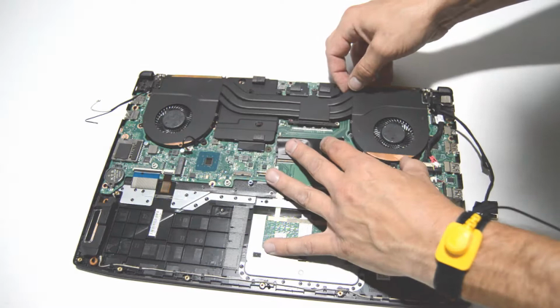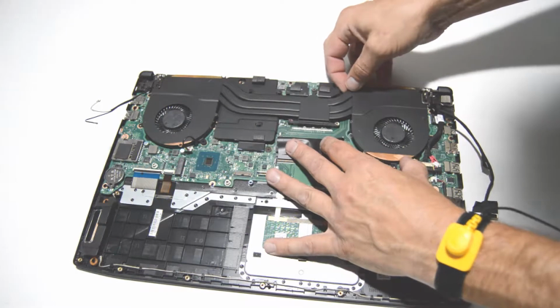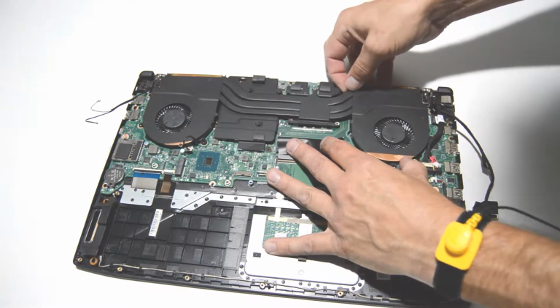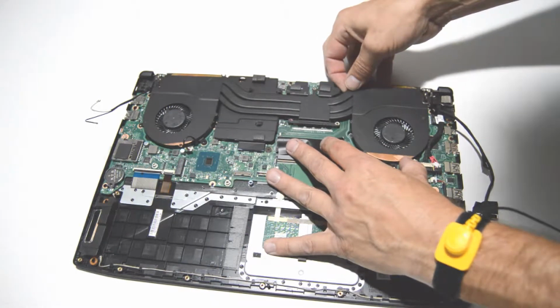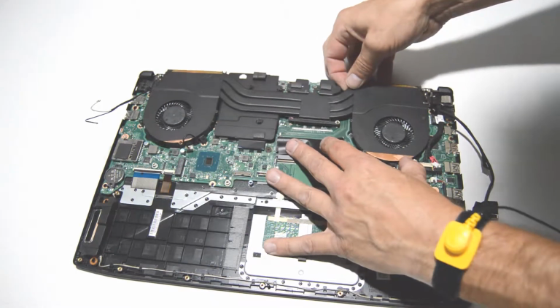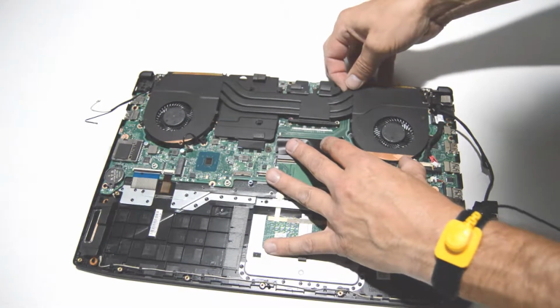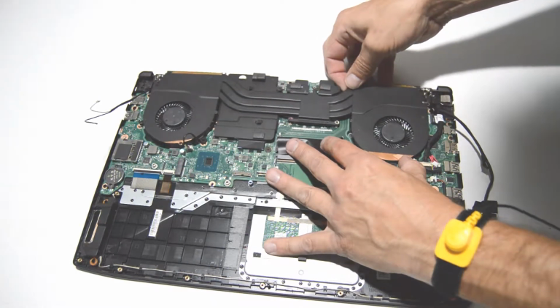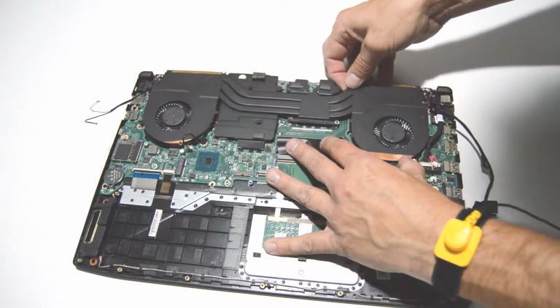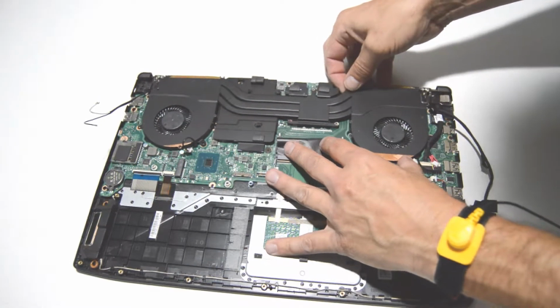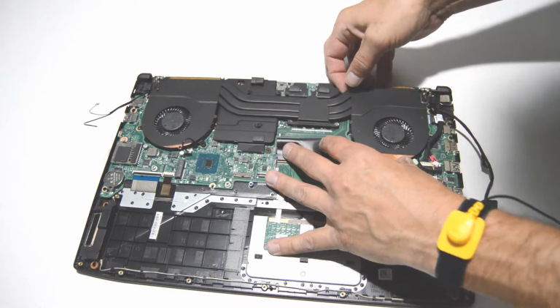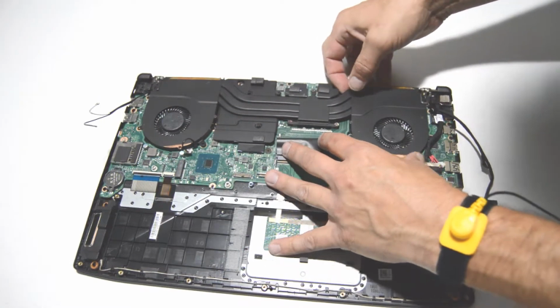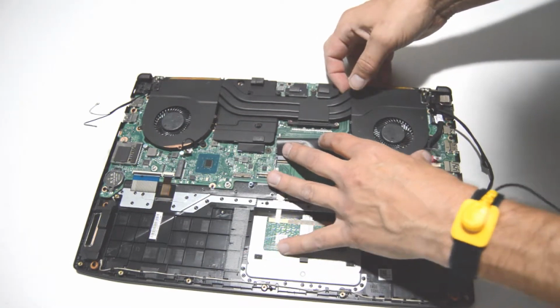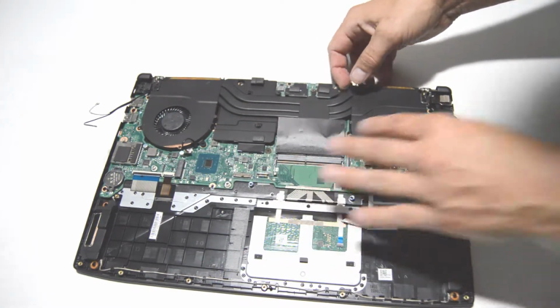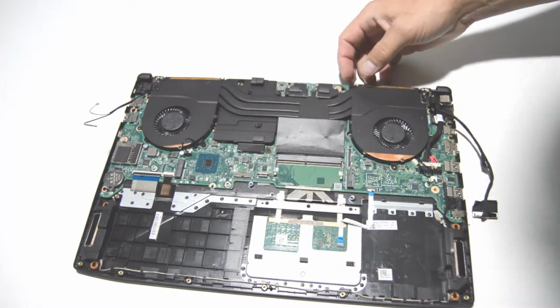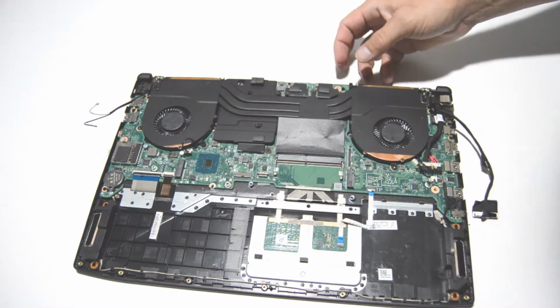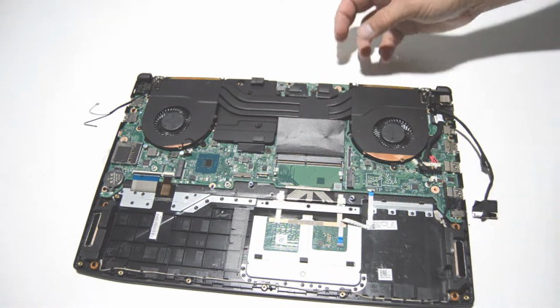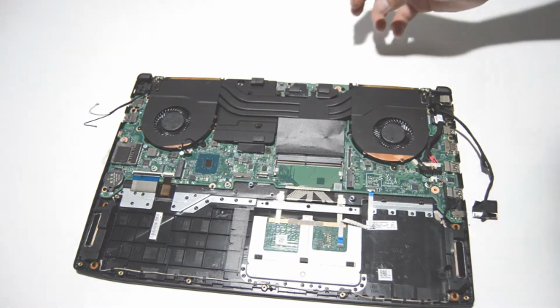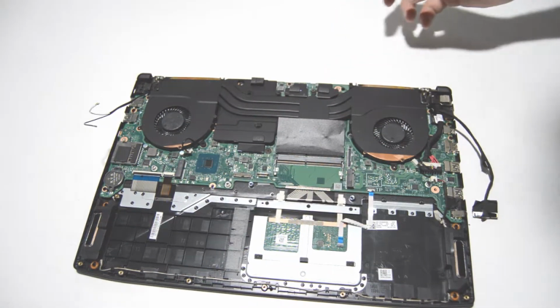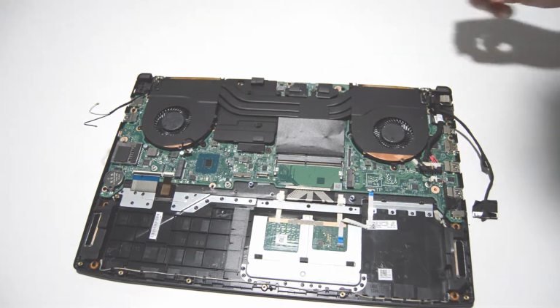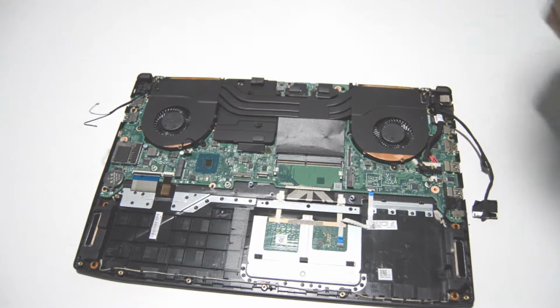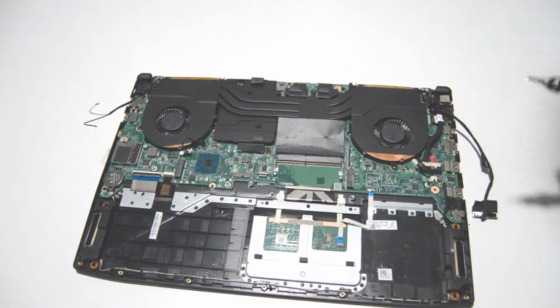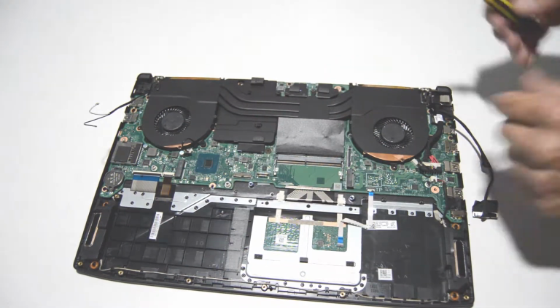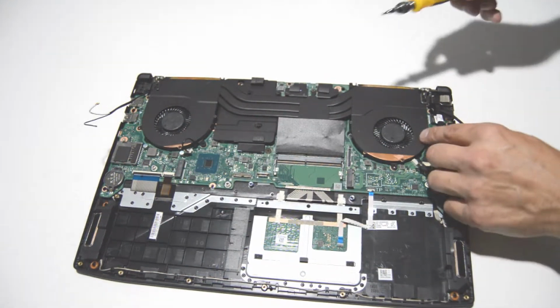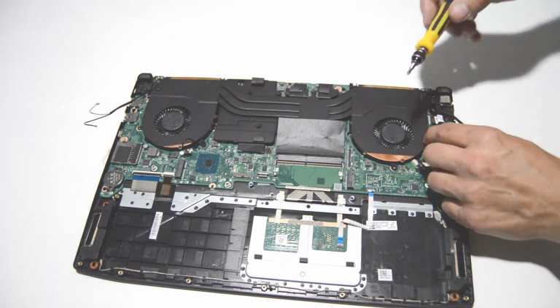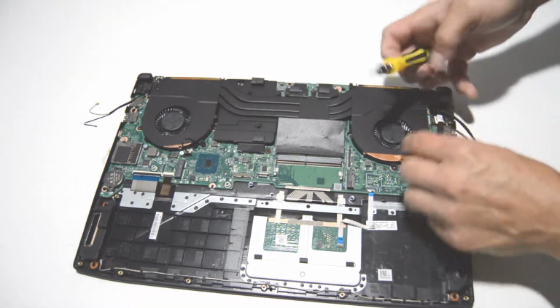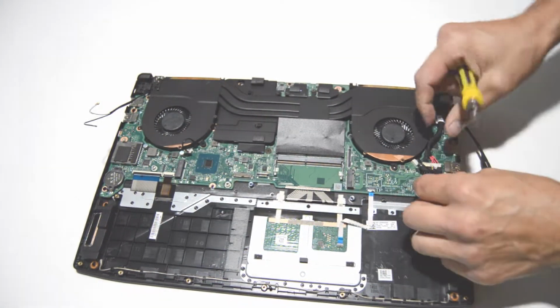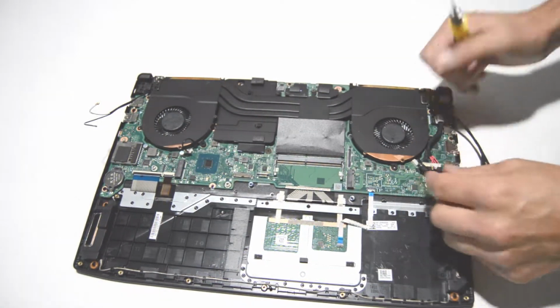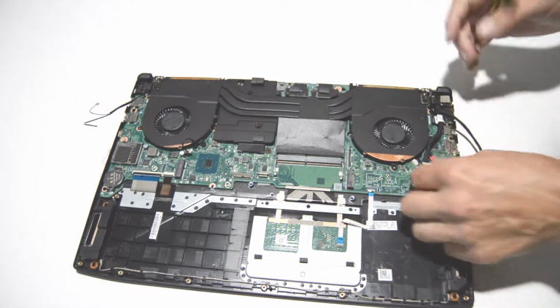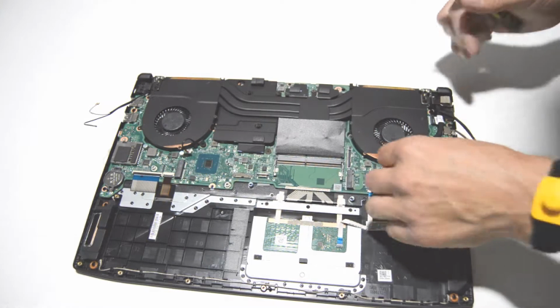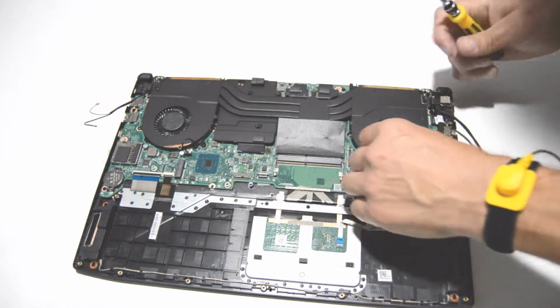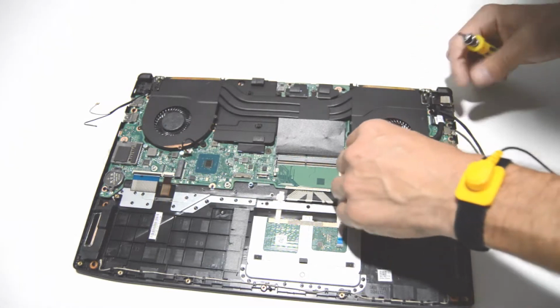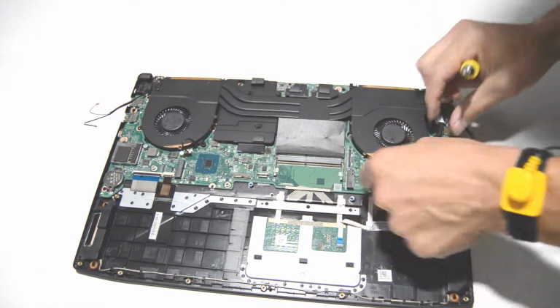Just give it a little bit of a wiggle. Looks like I have one more screw for this fan underneath the connector.